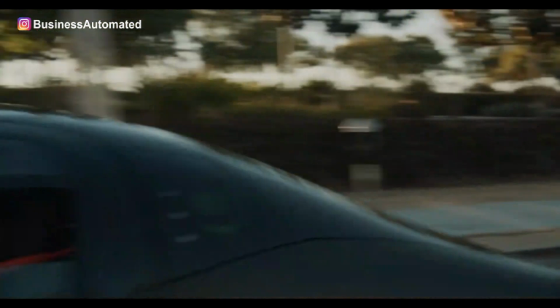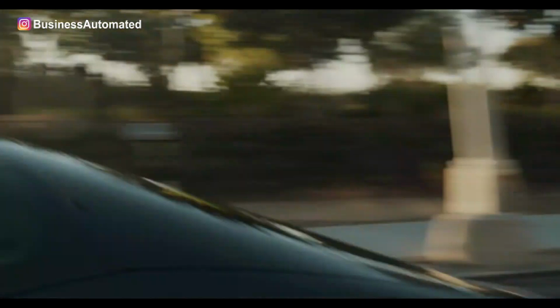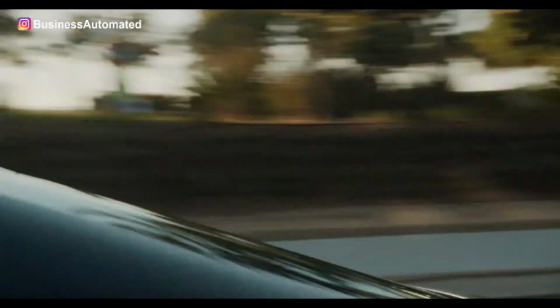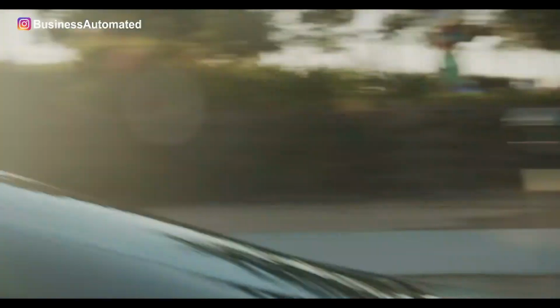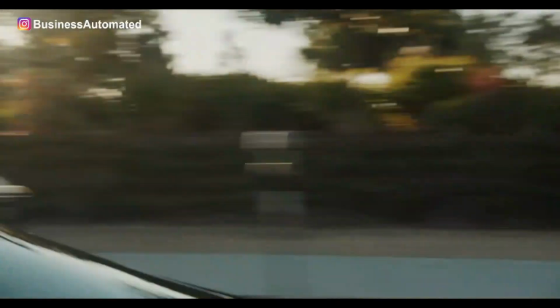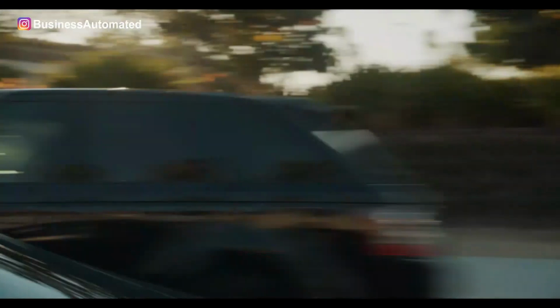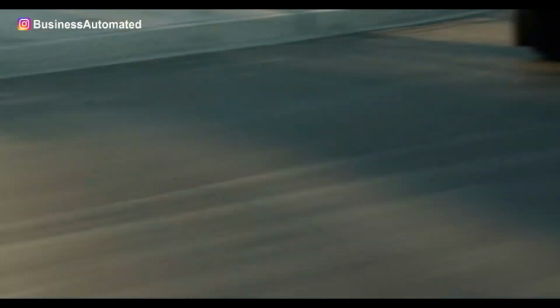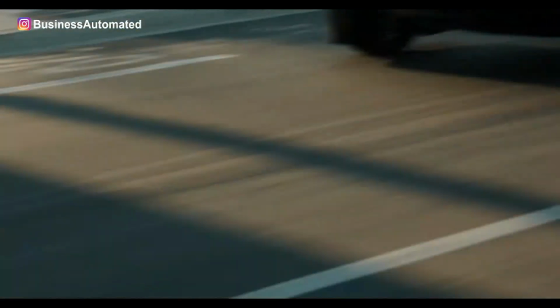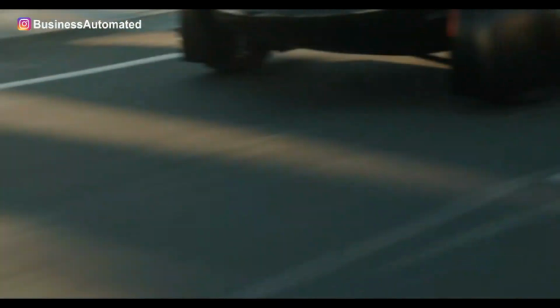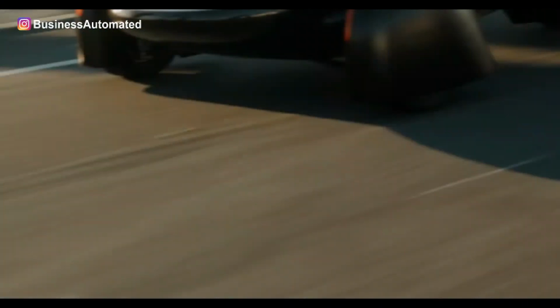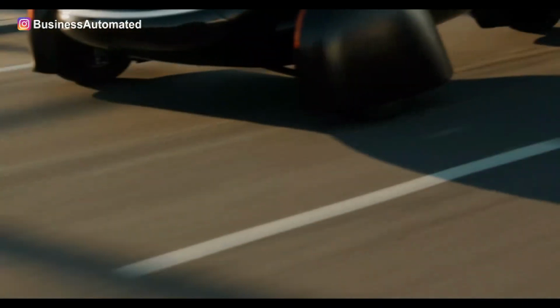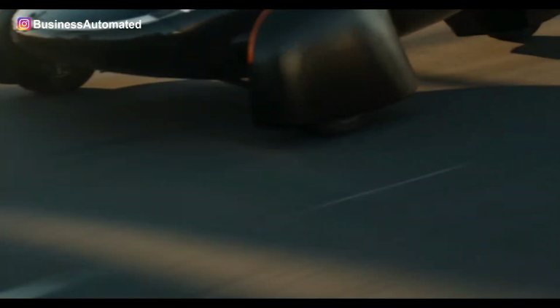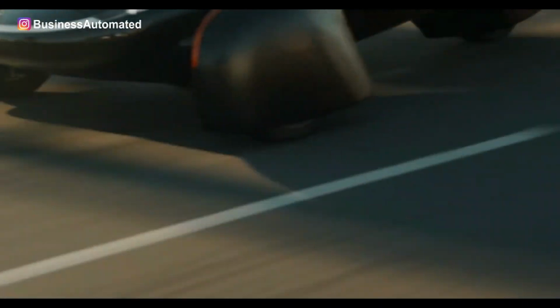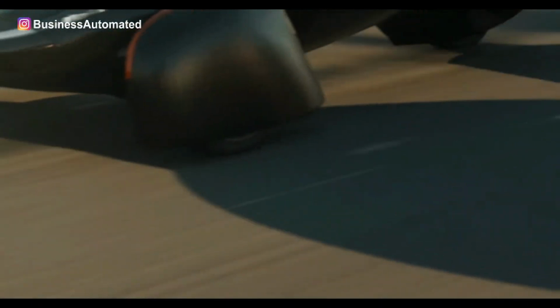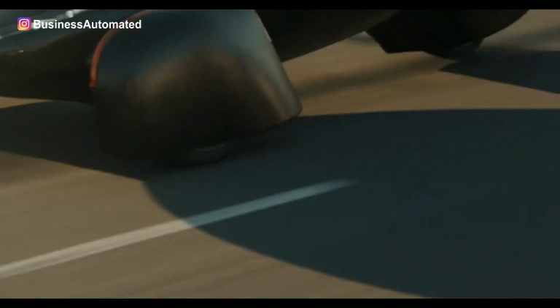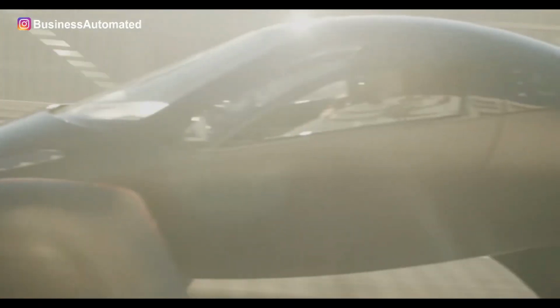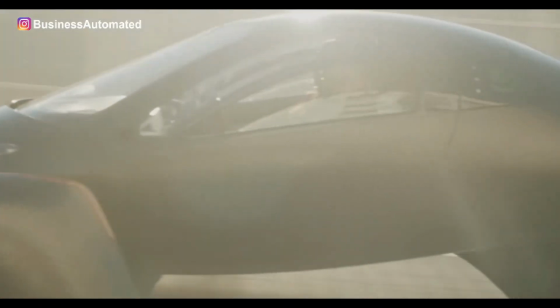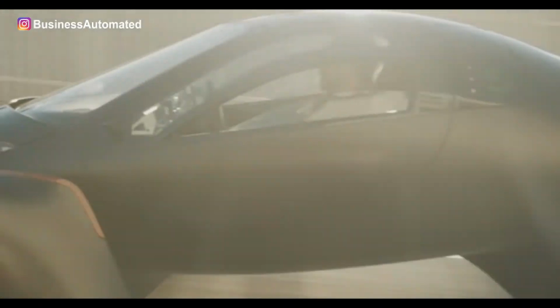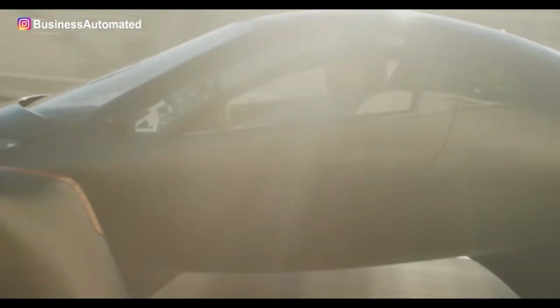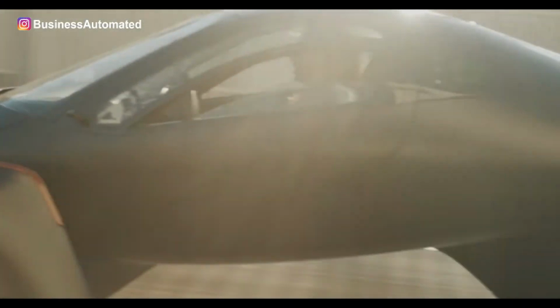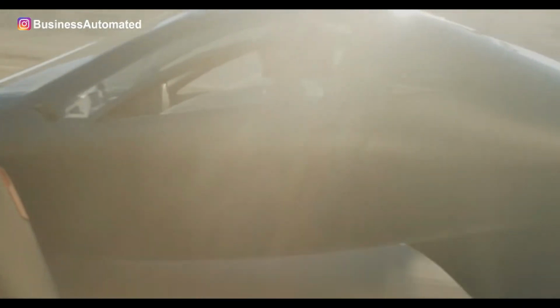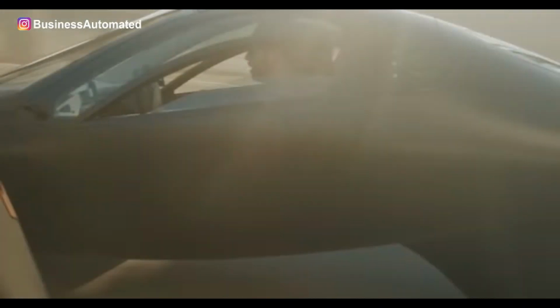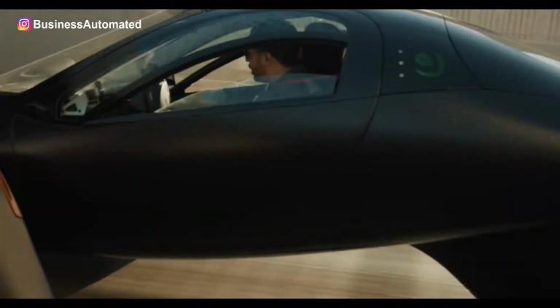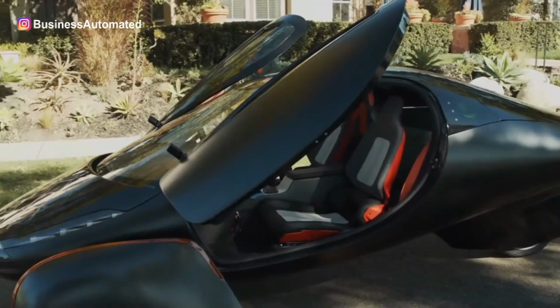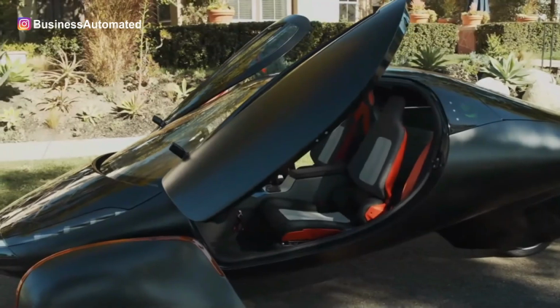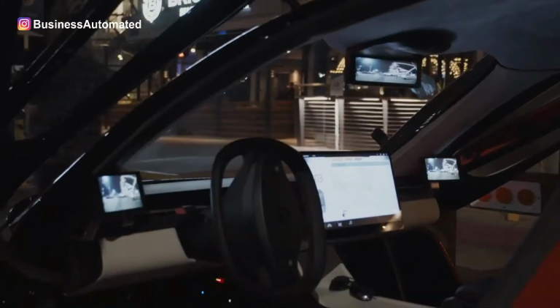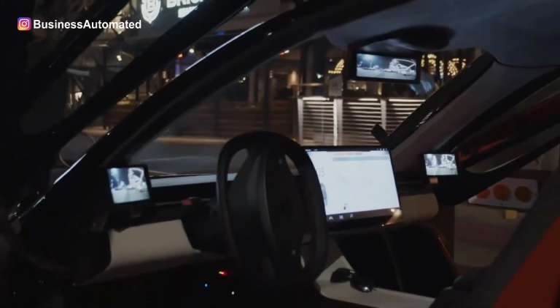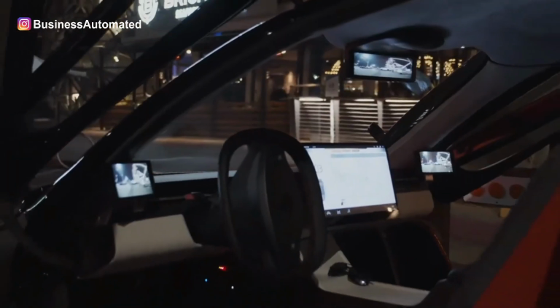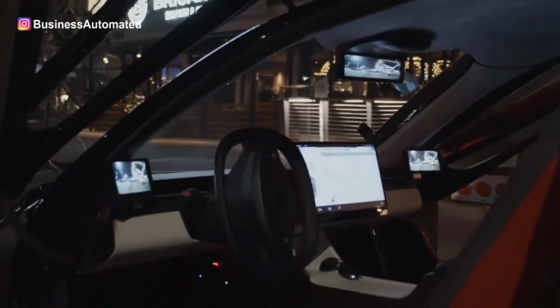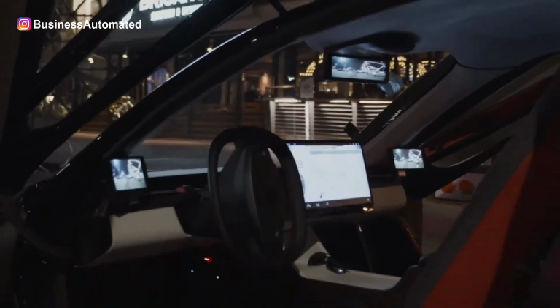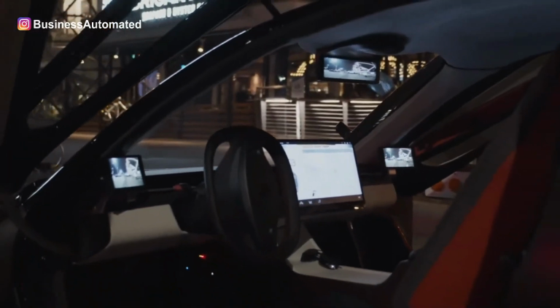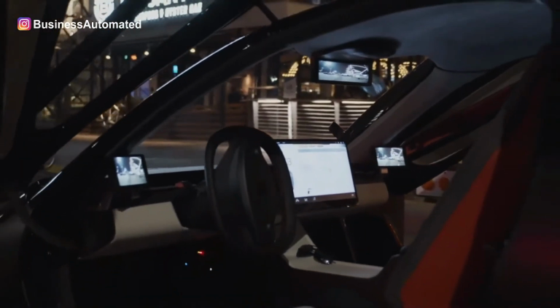In this video, we are going to share with you everything we know about the new innovative design of the electric vehicle of the future.